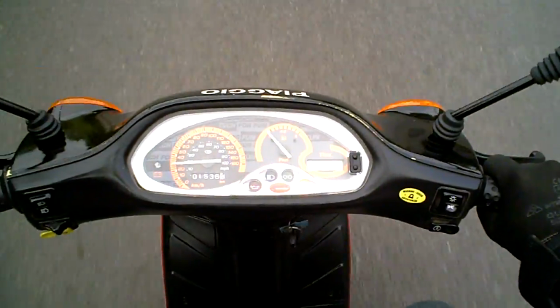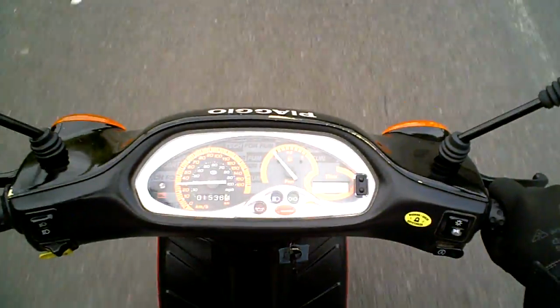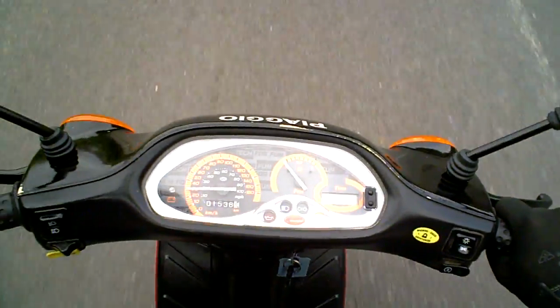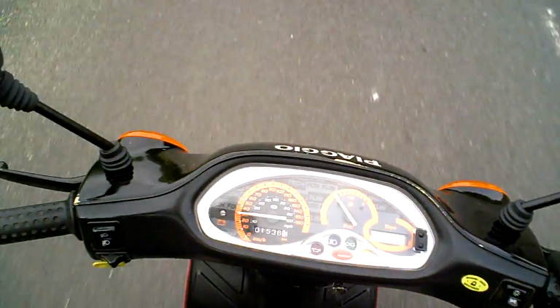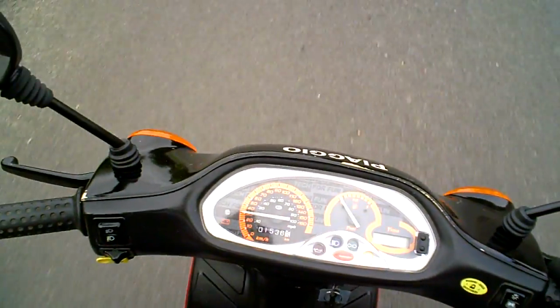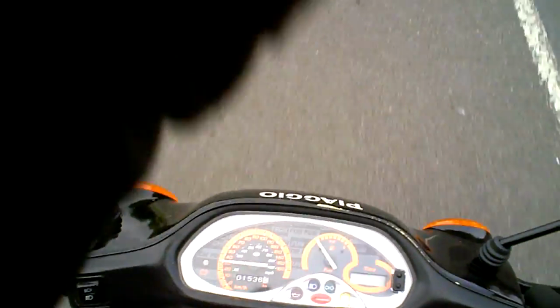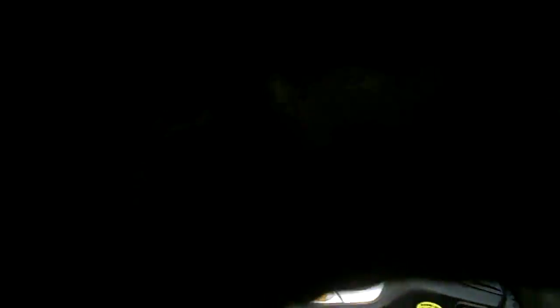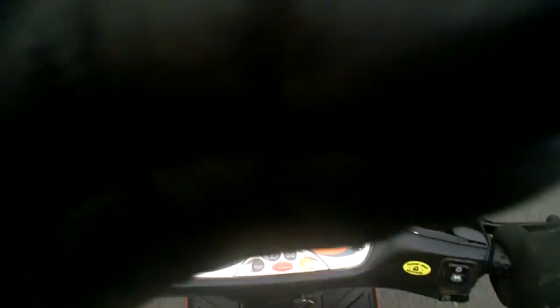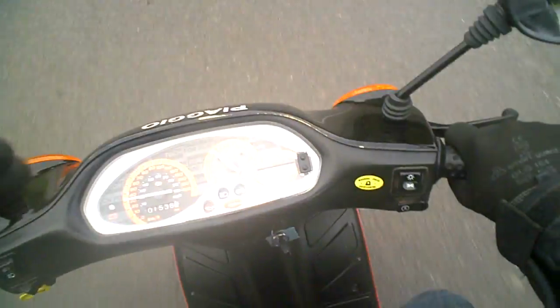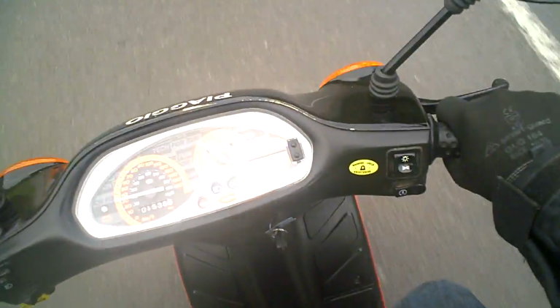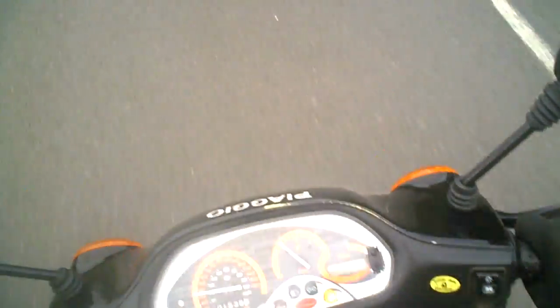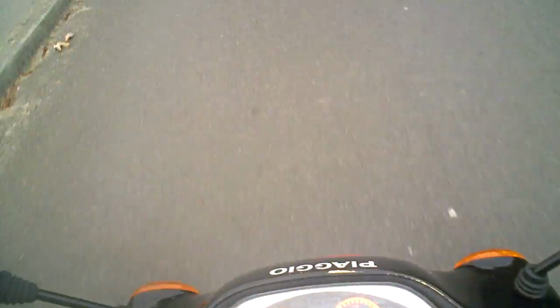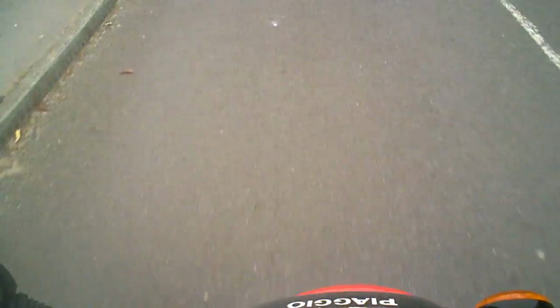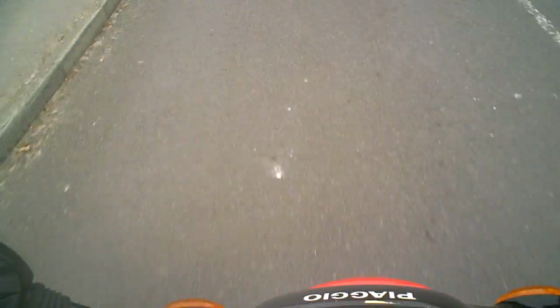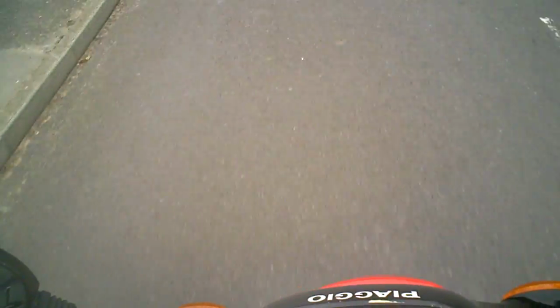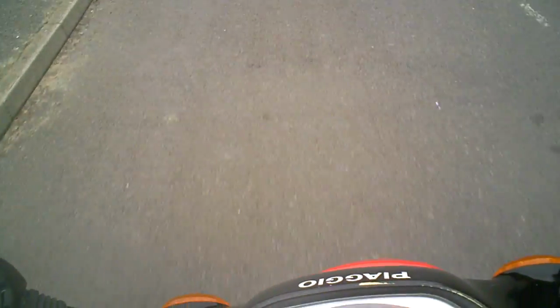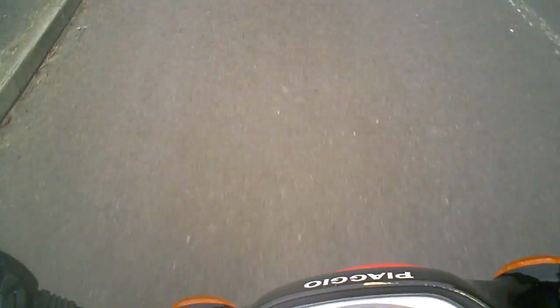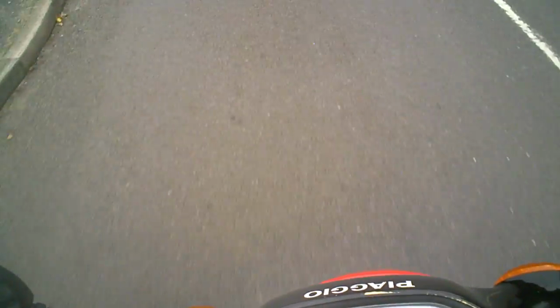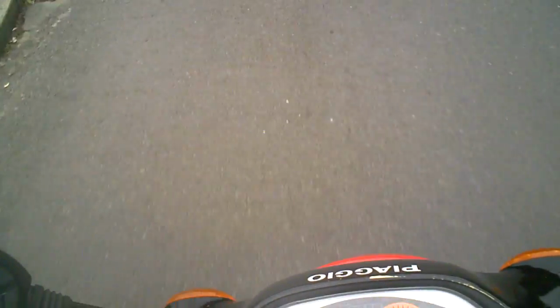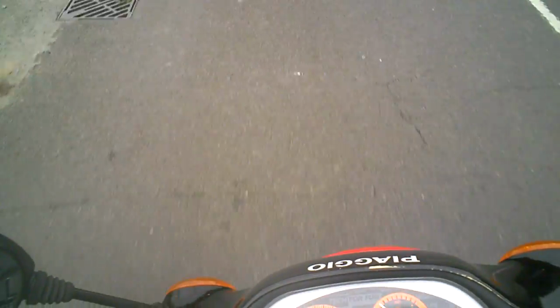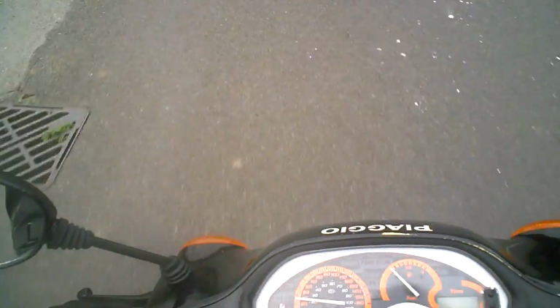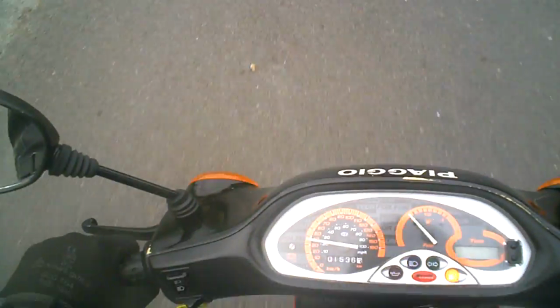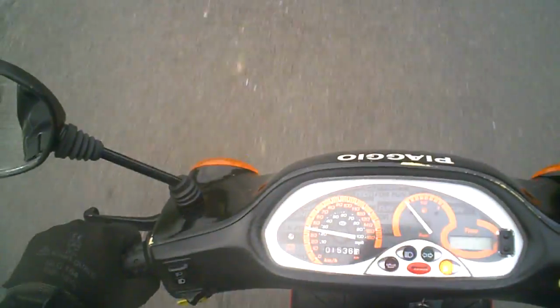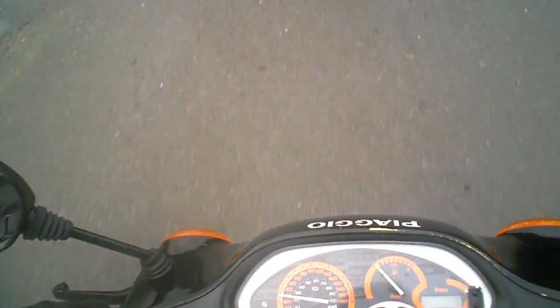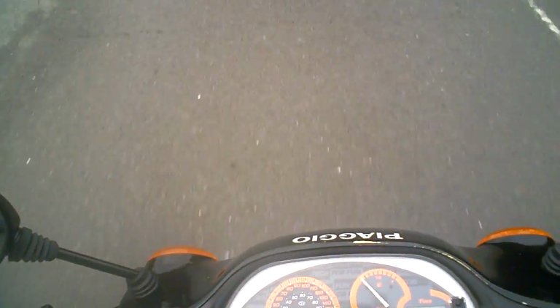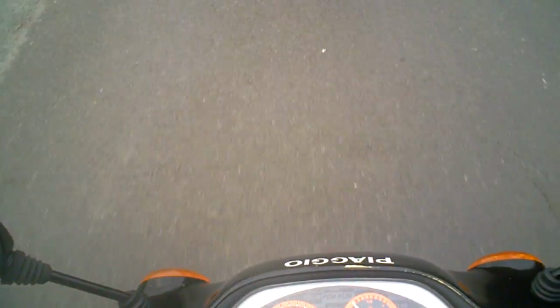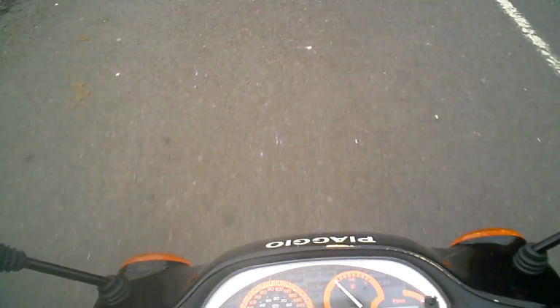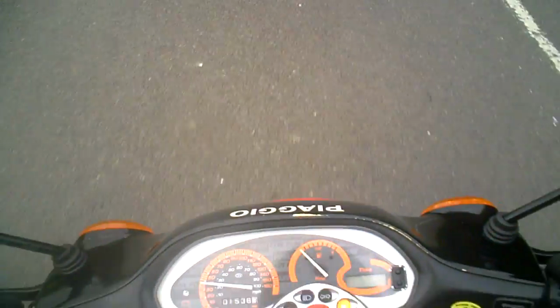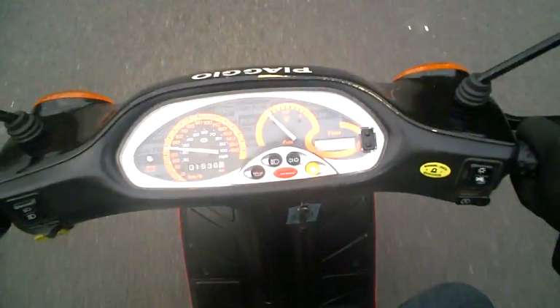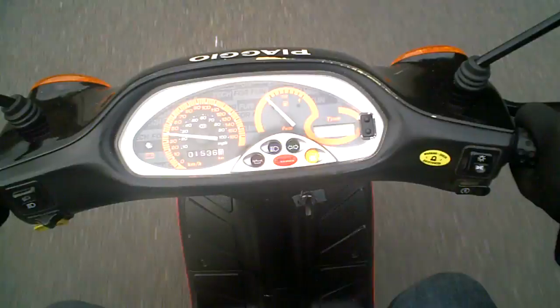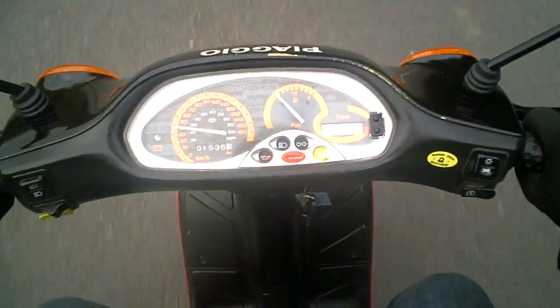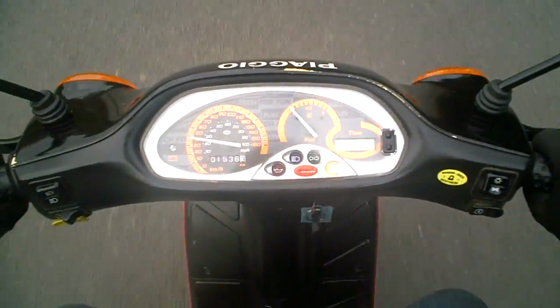The instruments are working. The clock isn't working on it — I guess it's probably got an internal battery that's gone old.